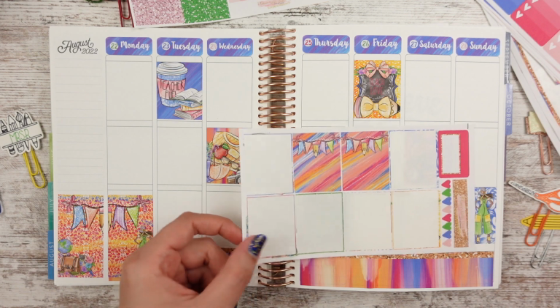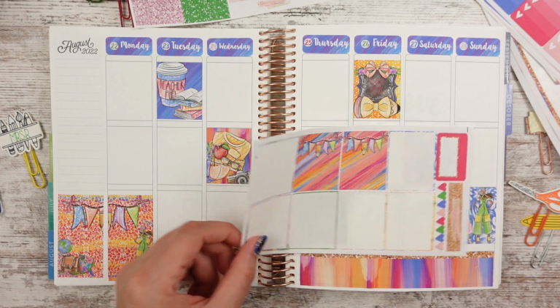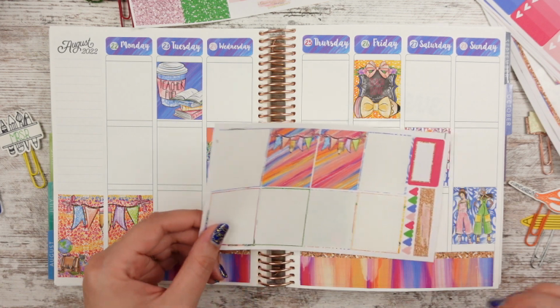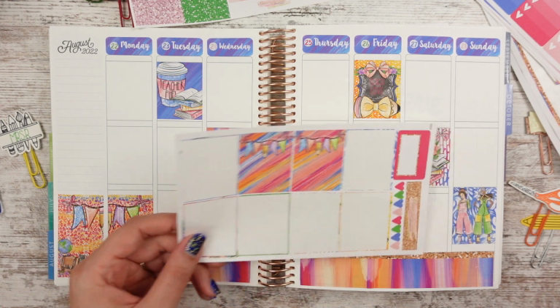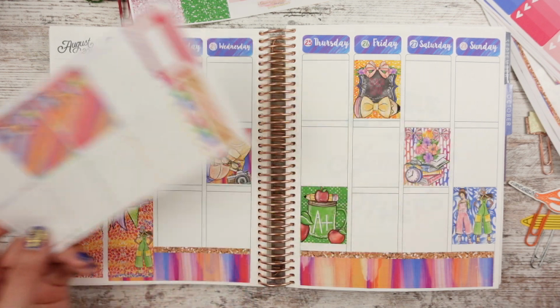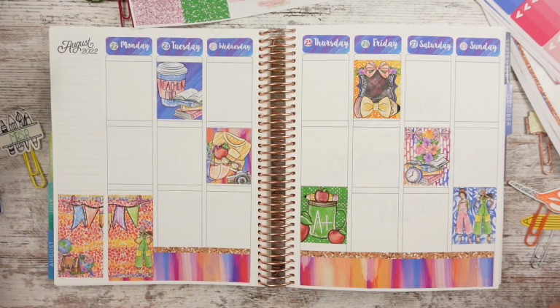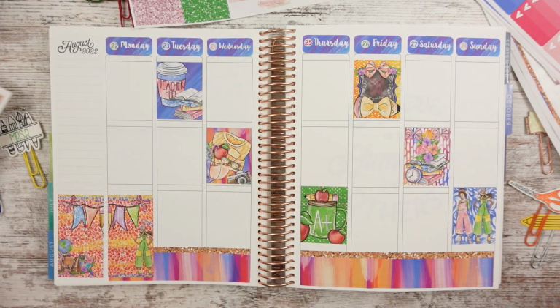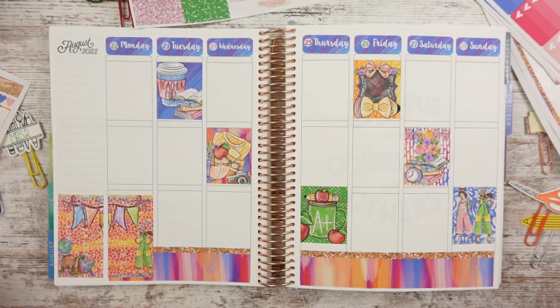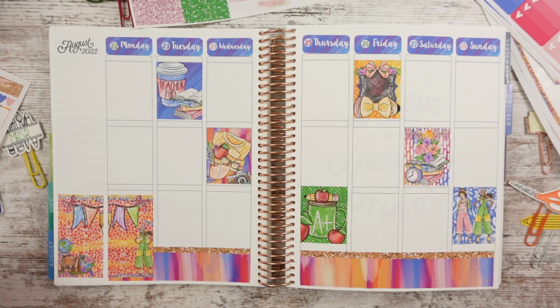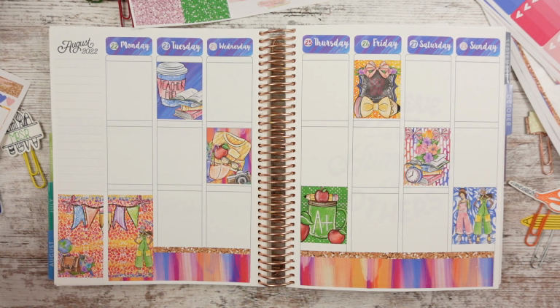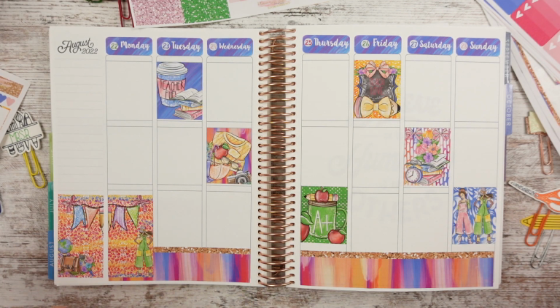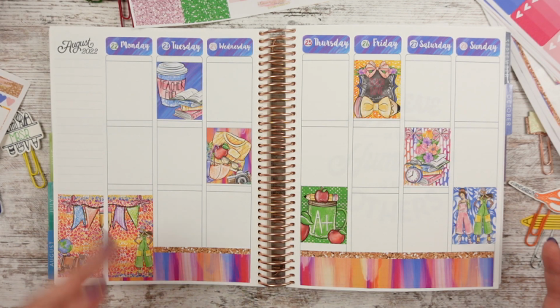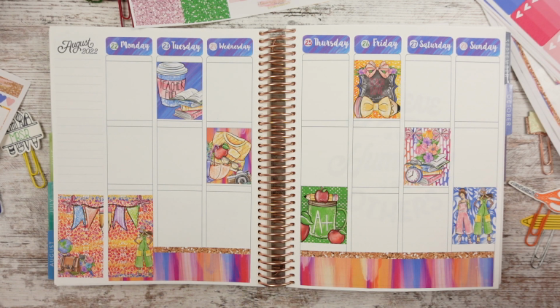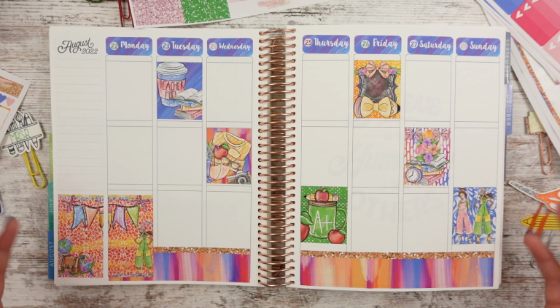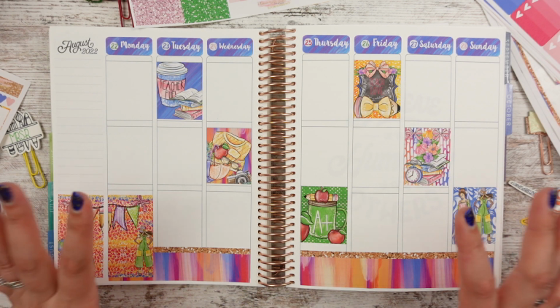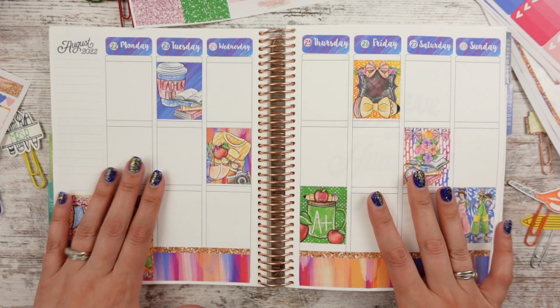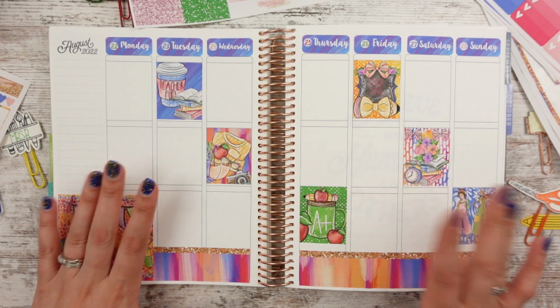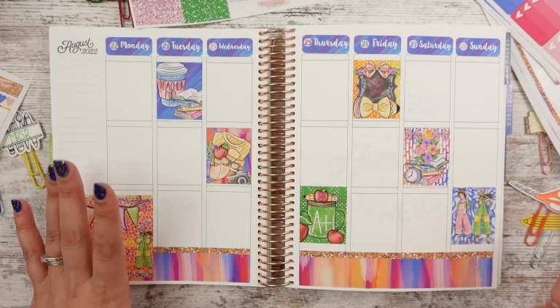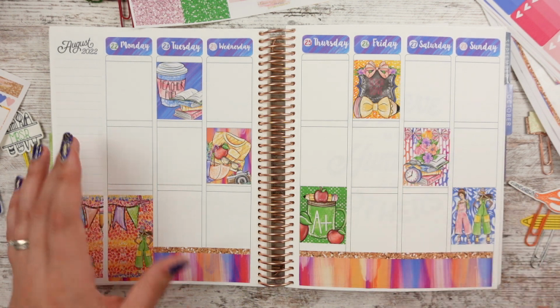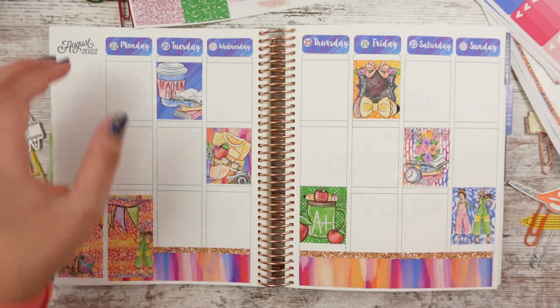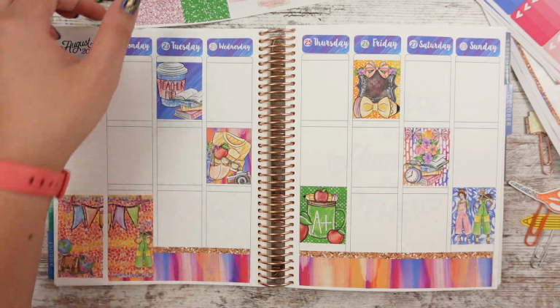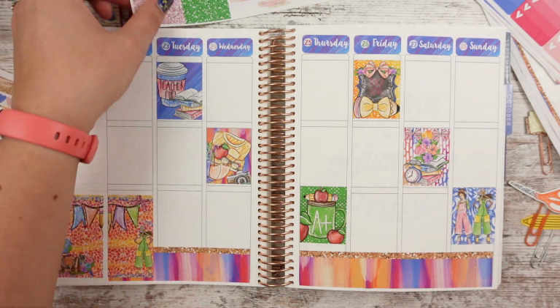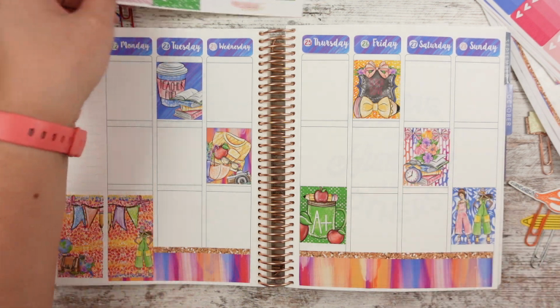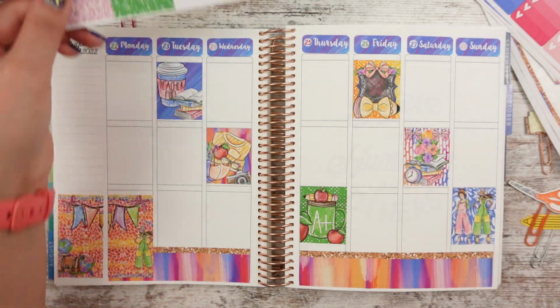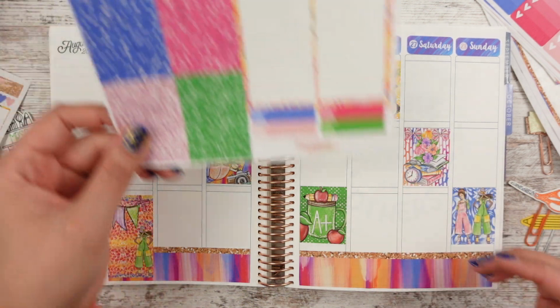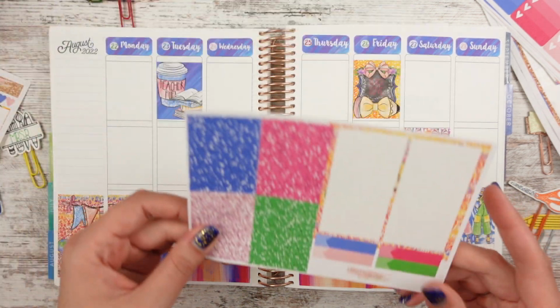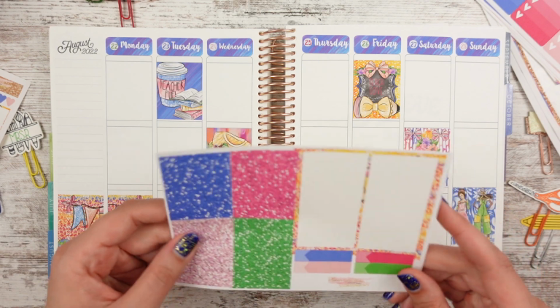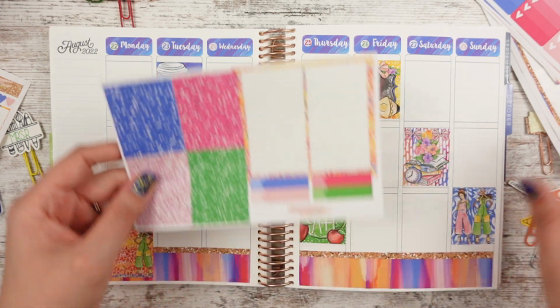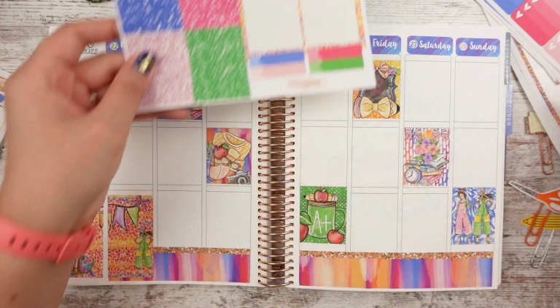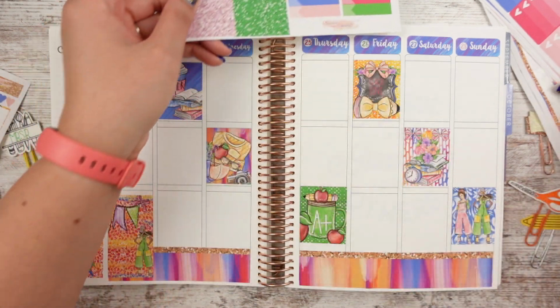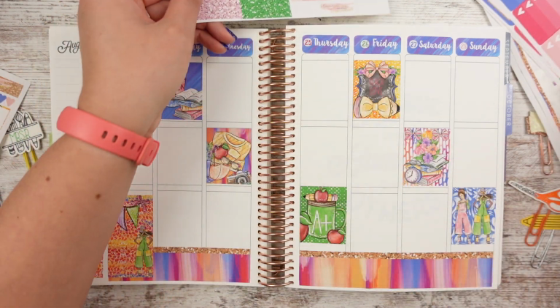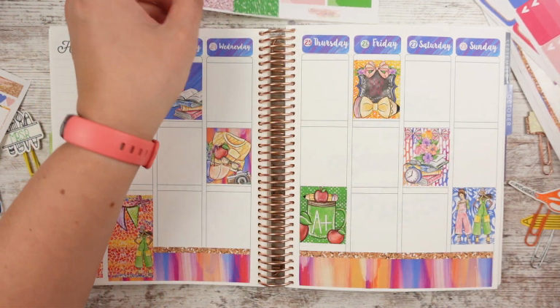But this is not a back-to-school planner — like, this is not my school planner. That's what I'm trying to say.